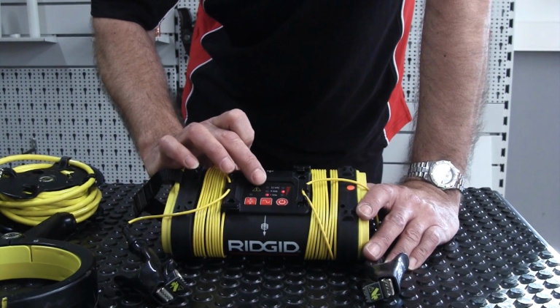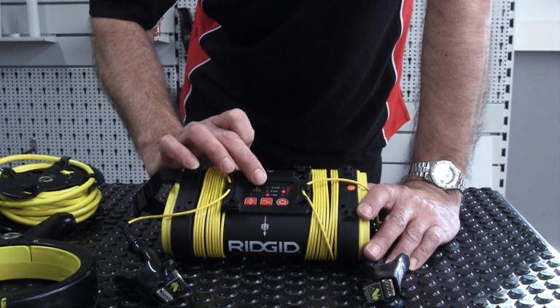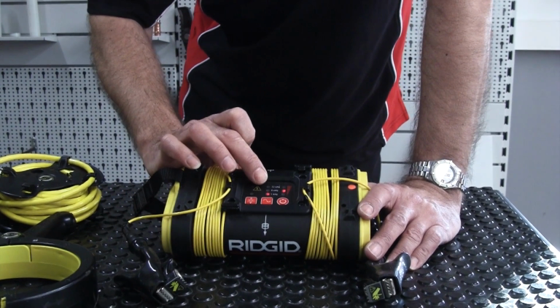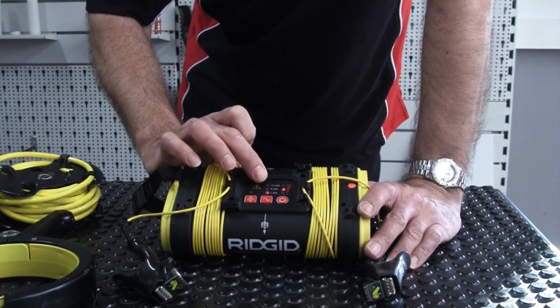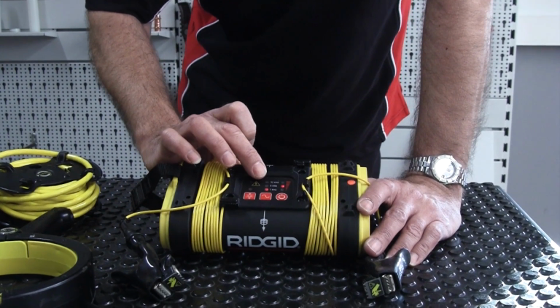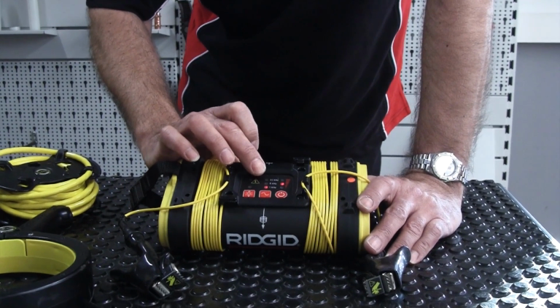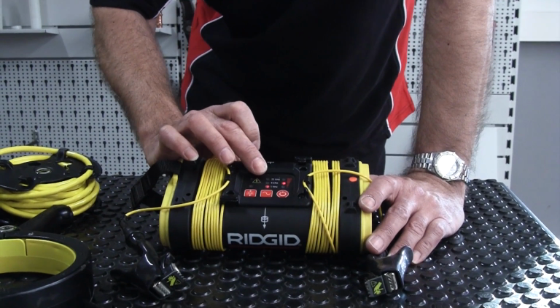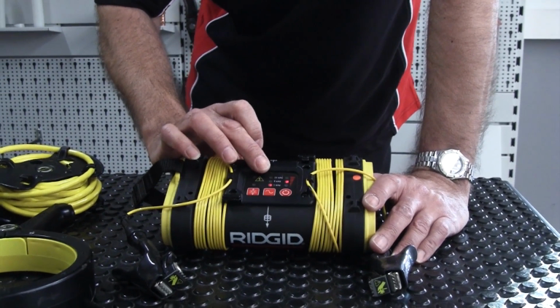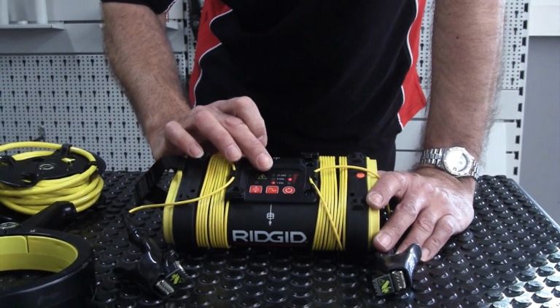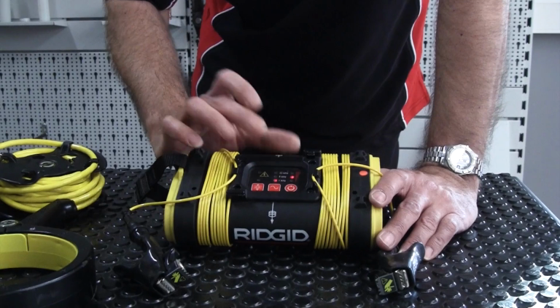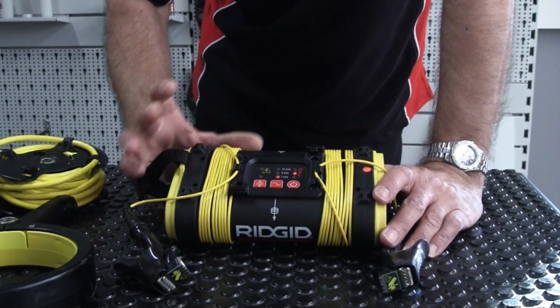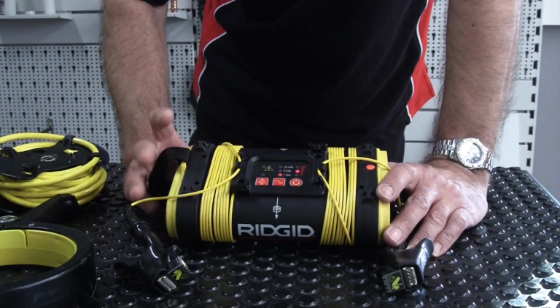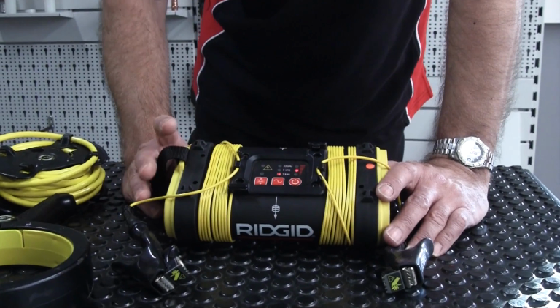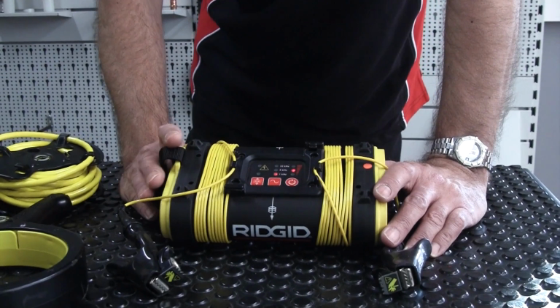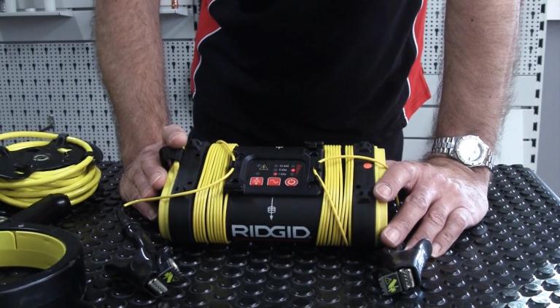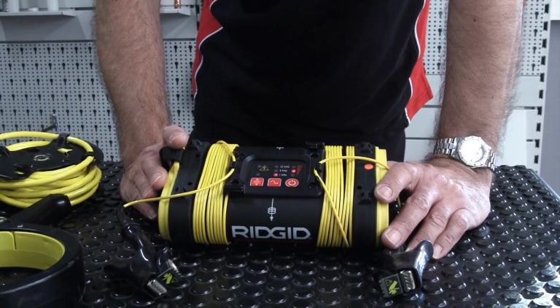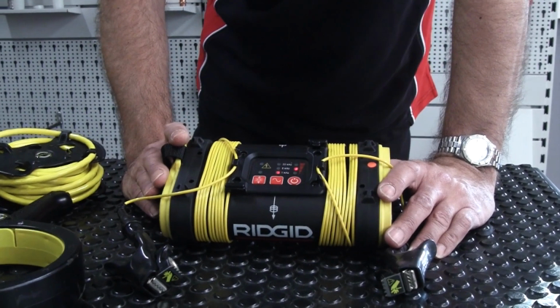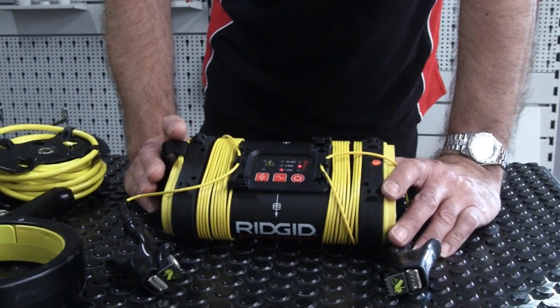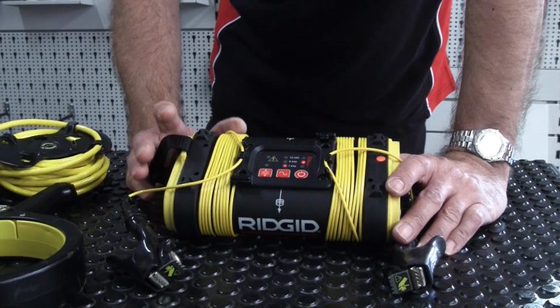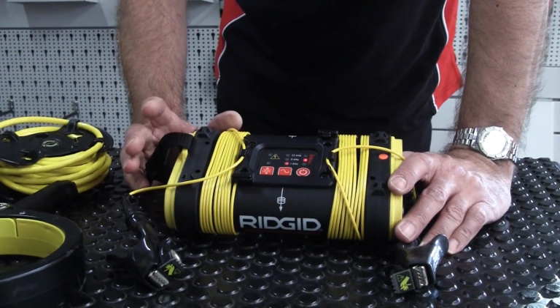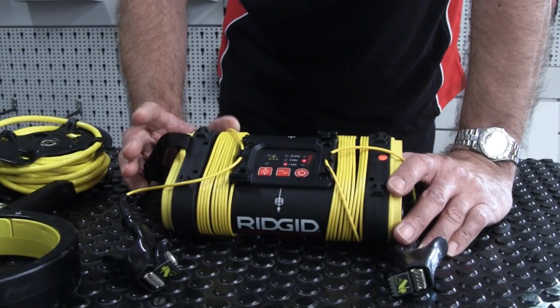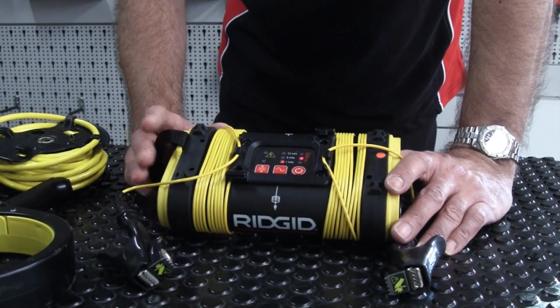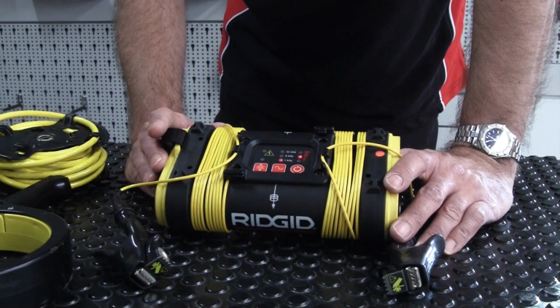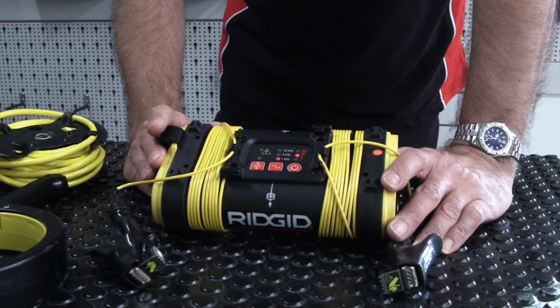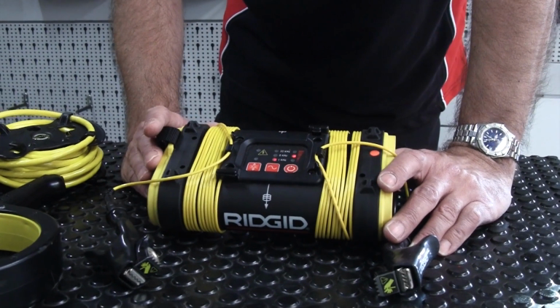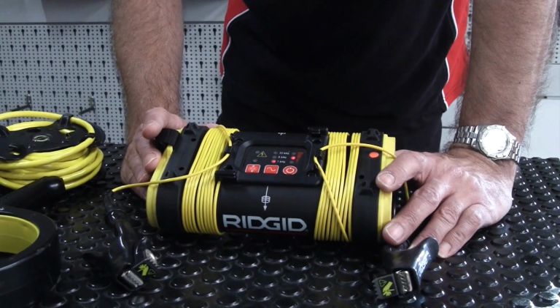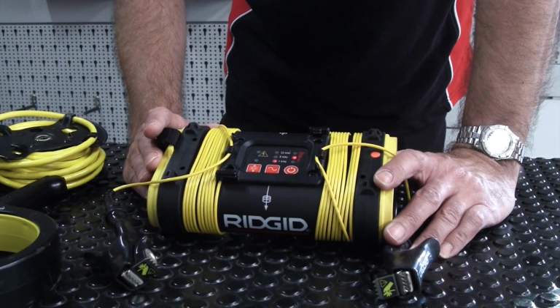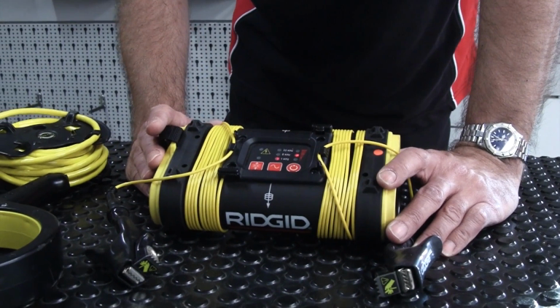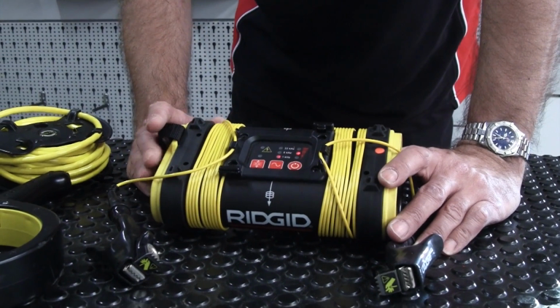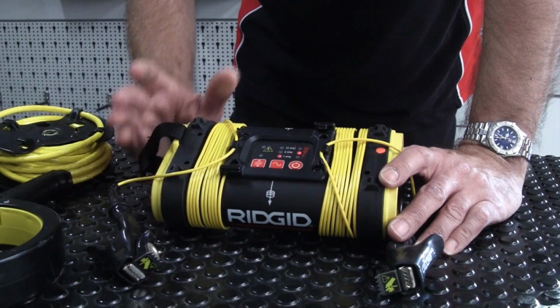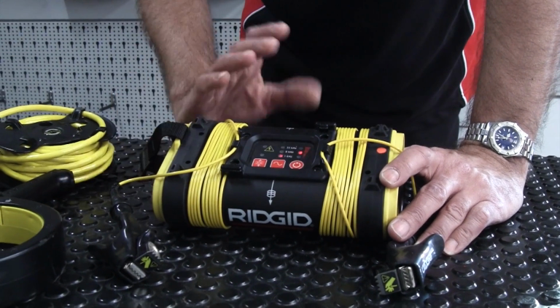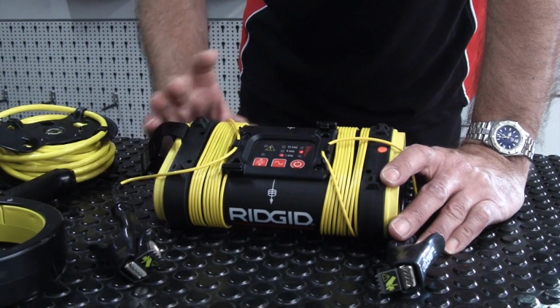The higher you go up in frequency, the more chance you have of what we call cross connection. We also have multiple power levels.